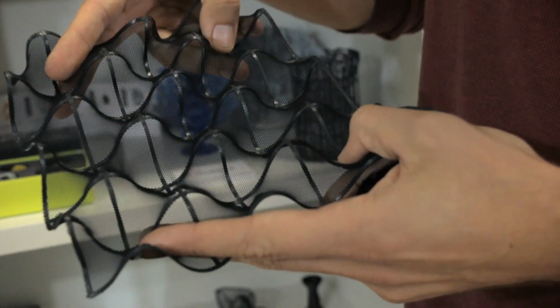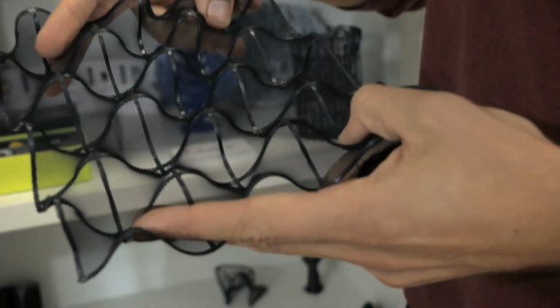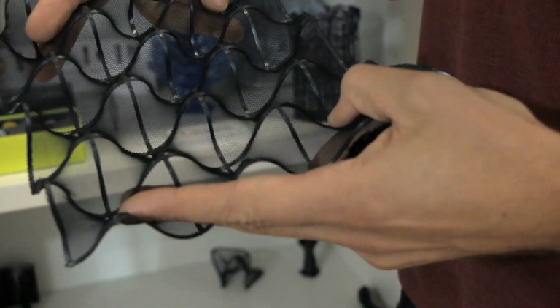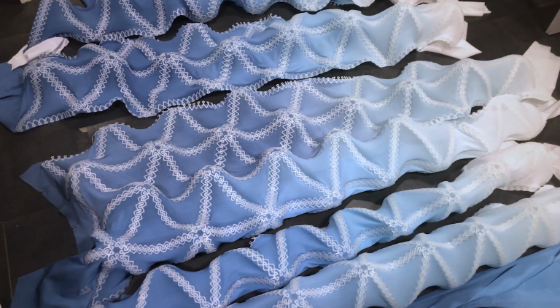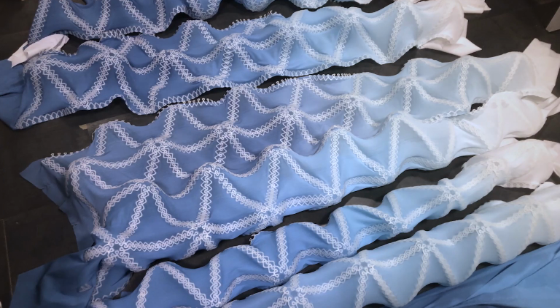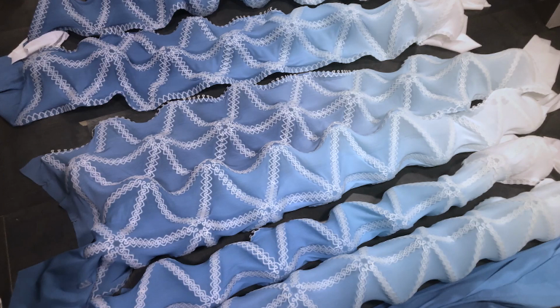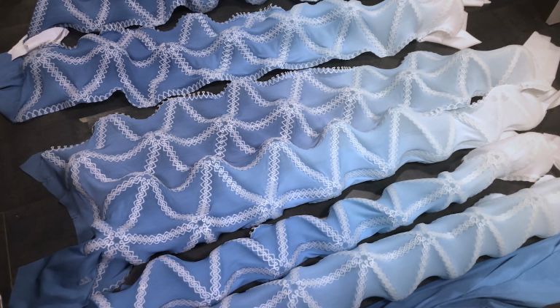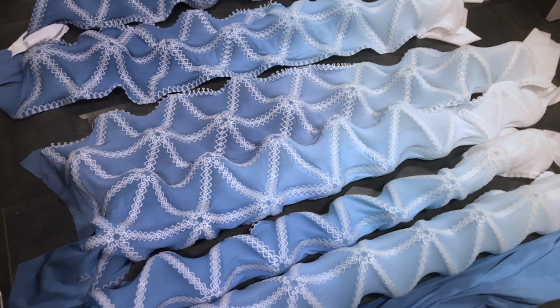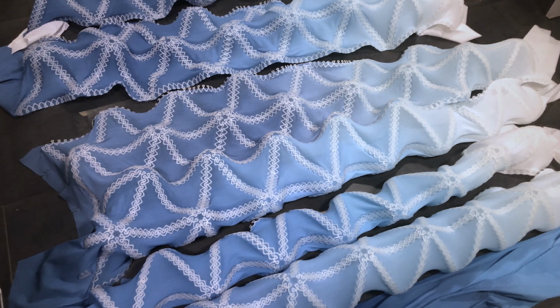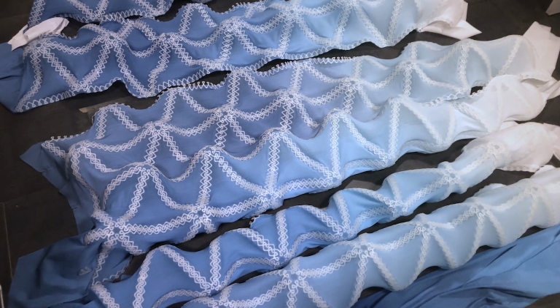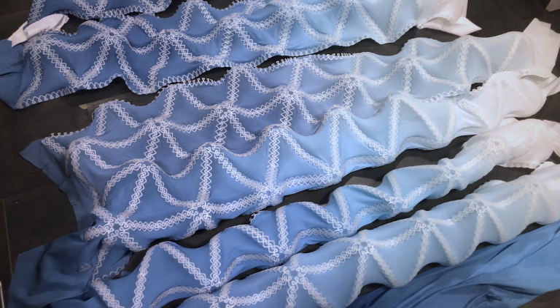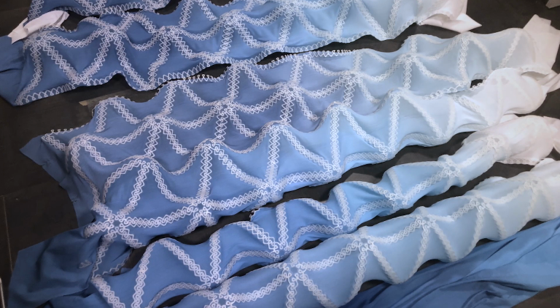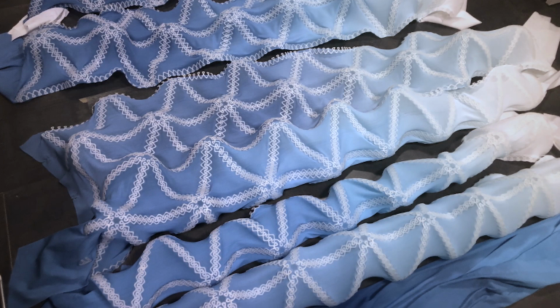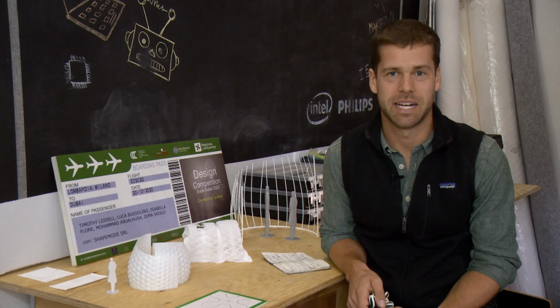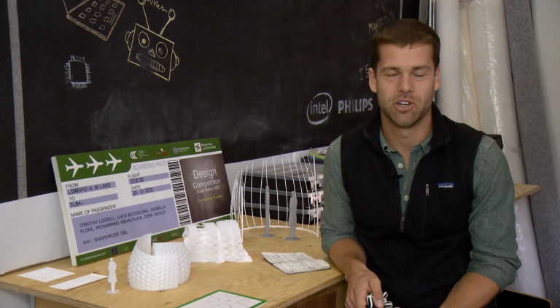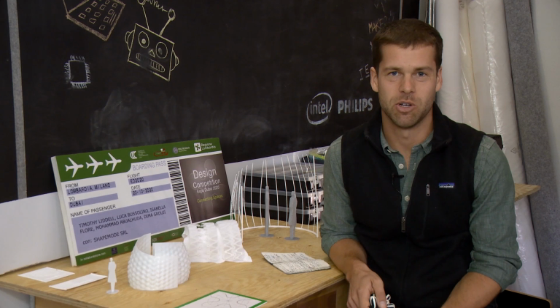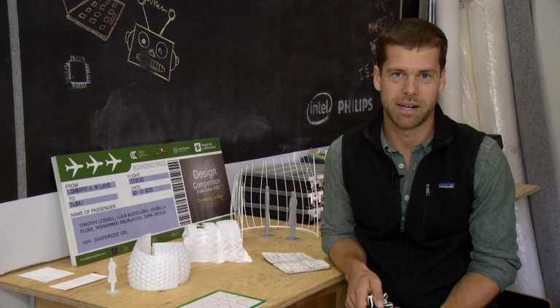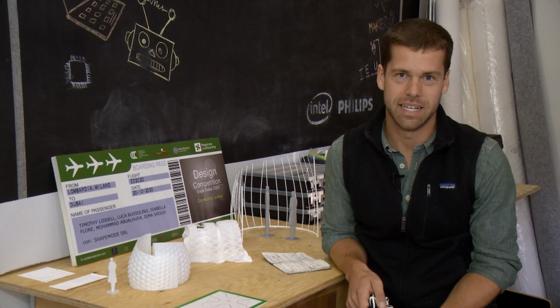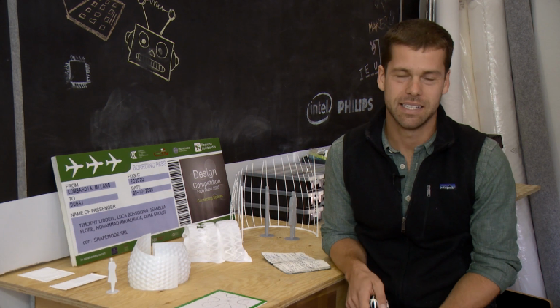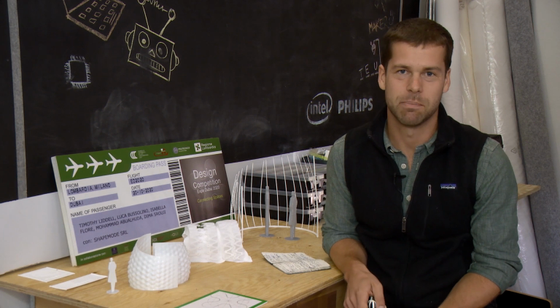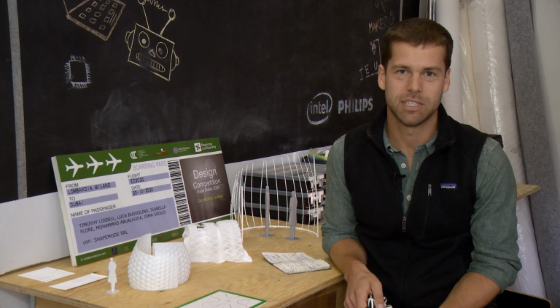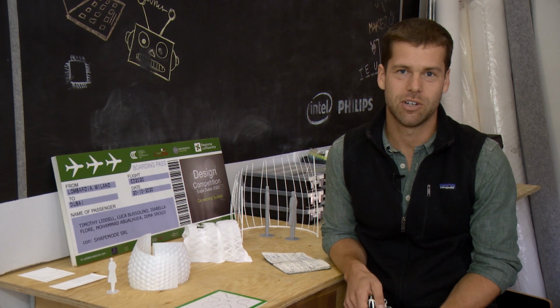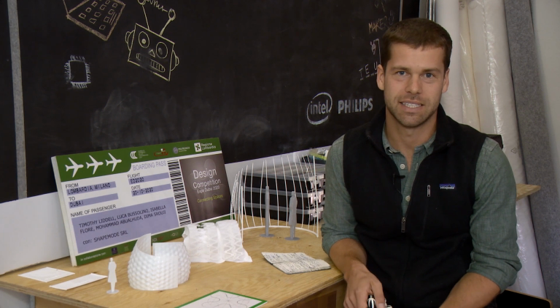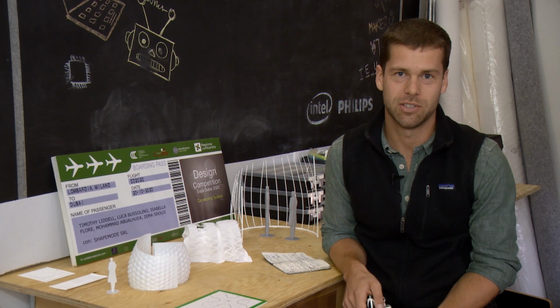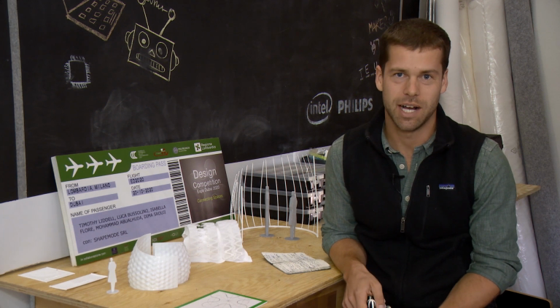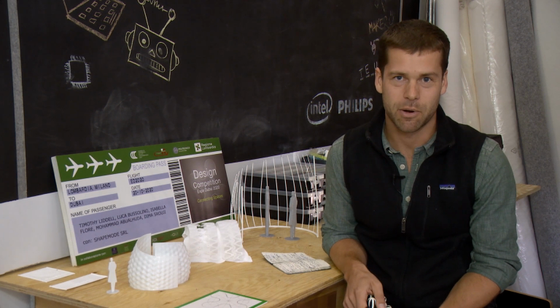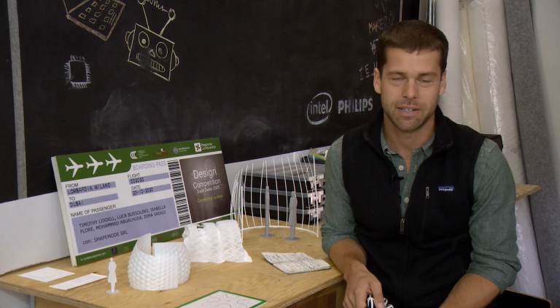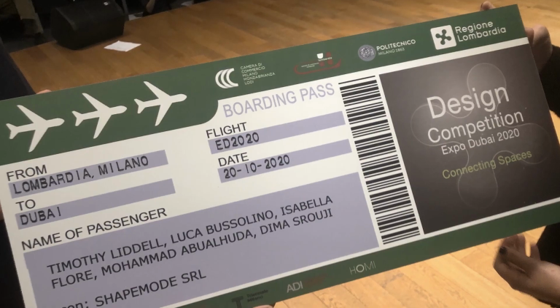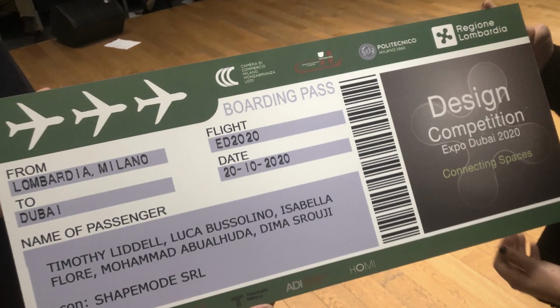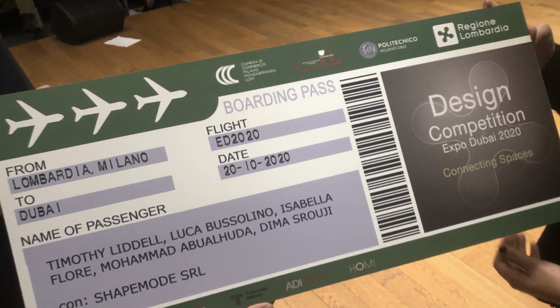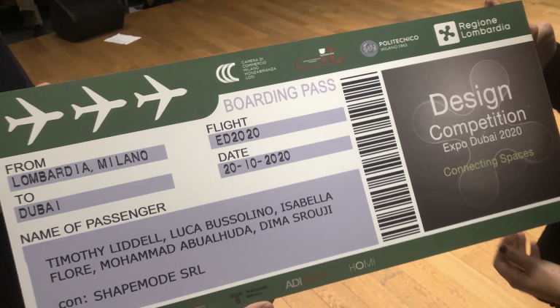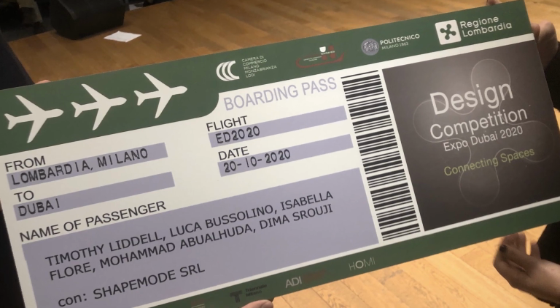L'11 aprile, al Palazzo della Regione Lombardia, il progetto è stato approvato e finanziato.